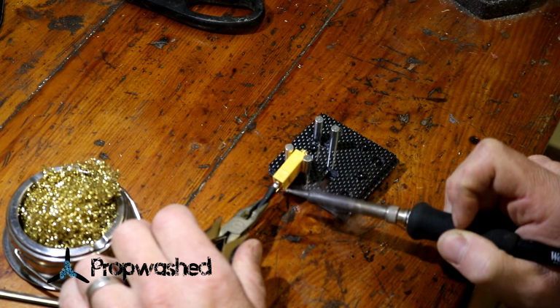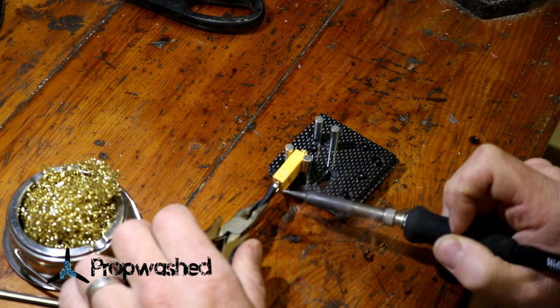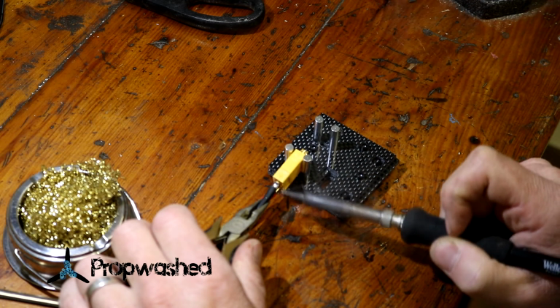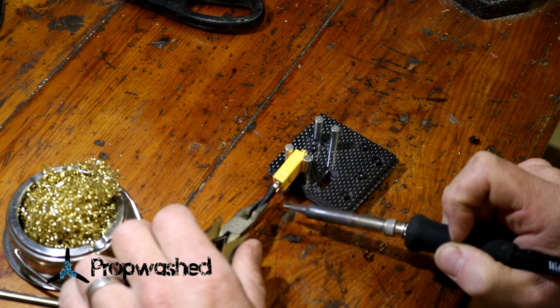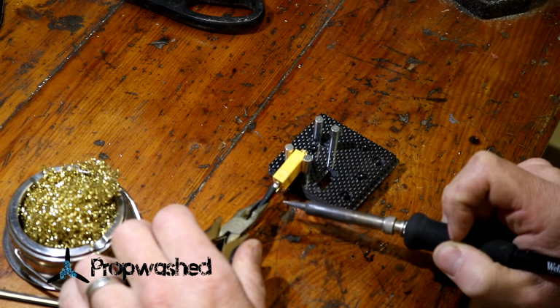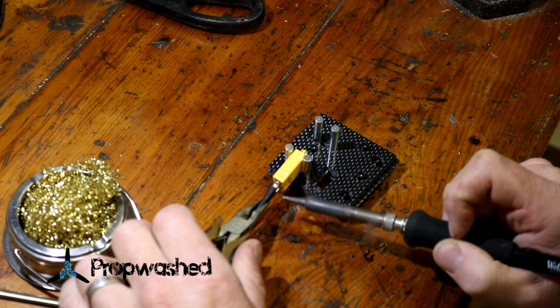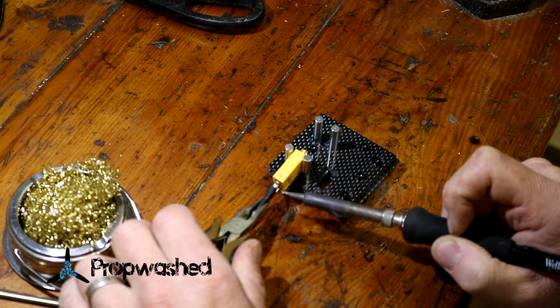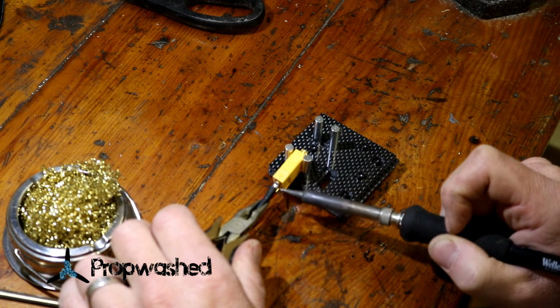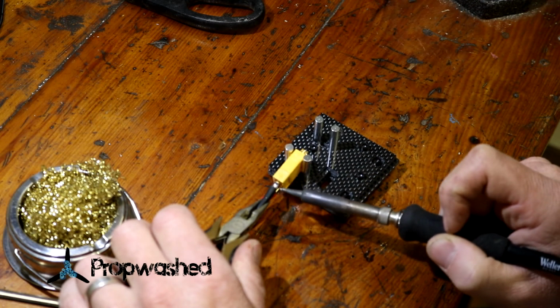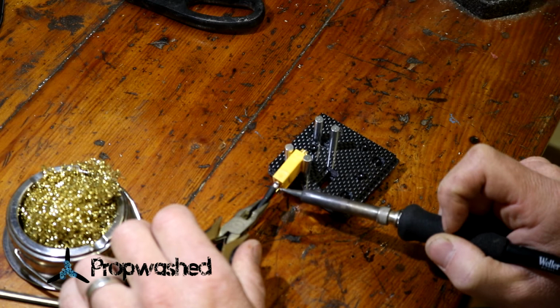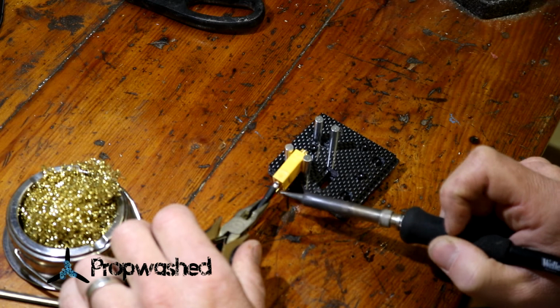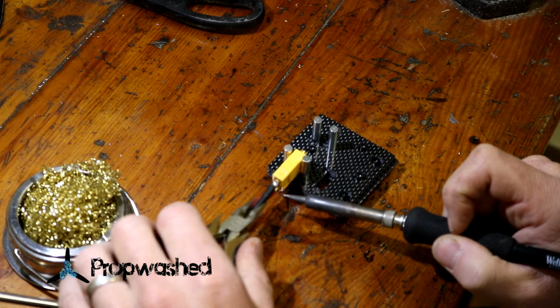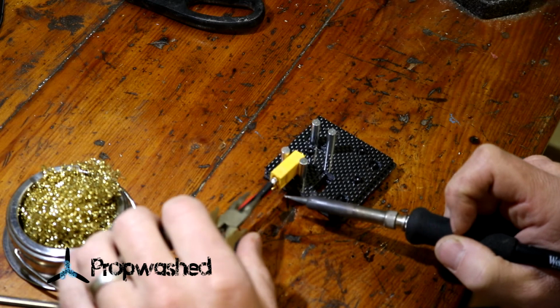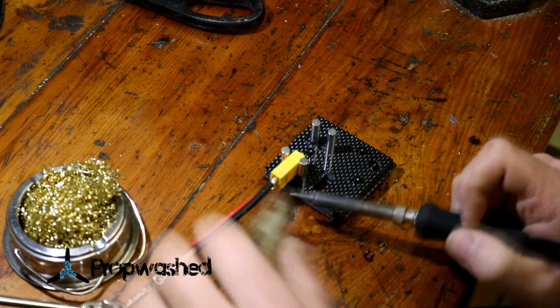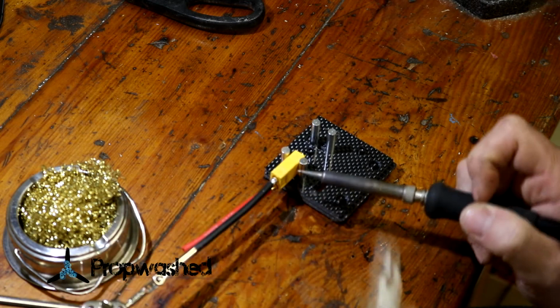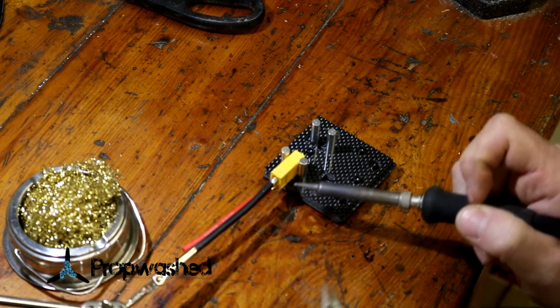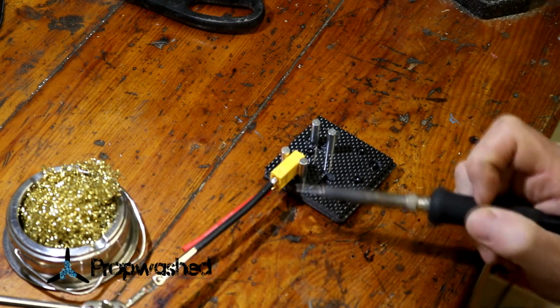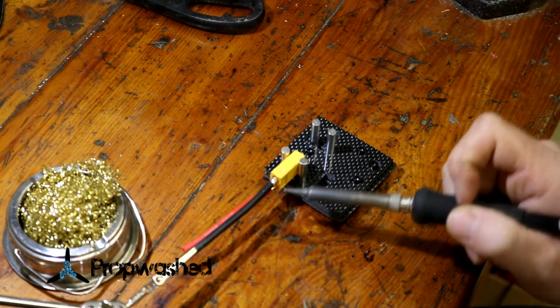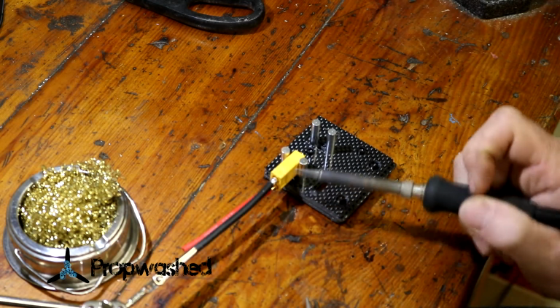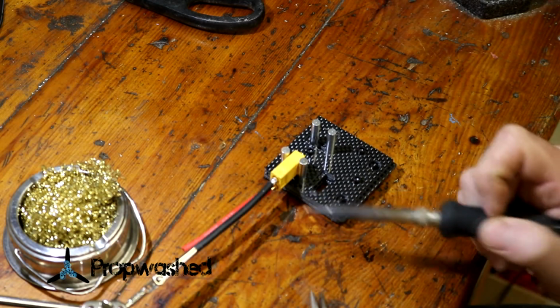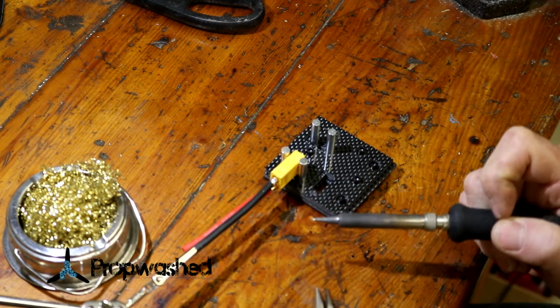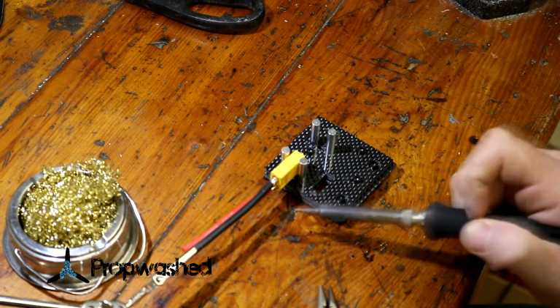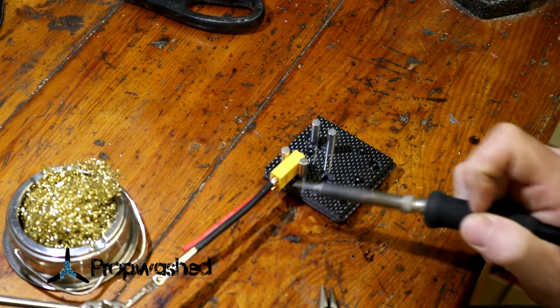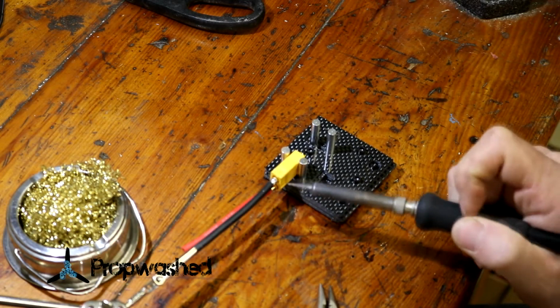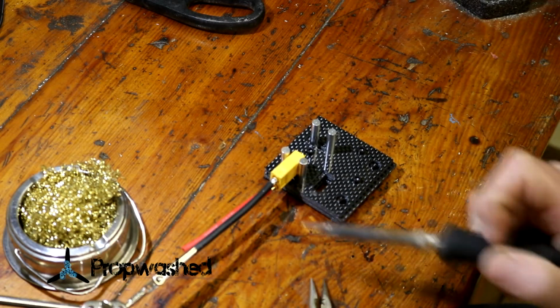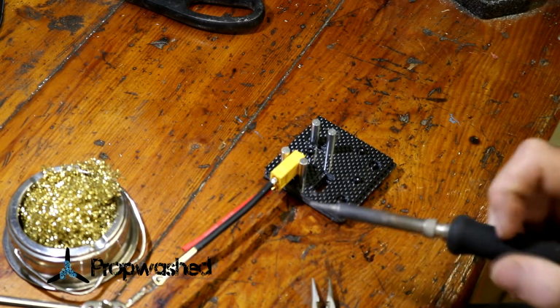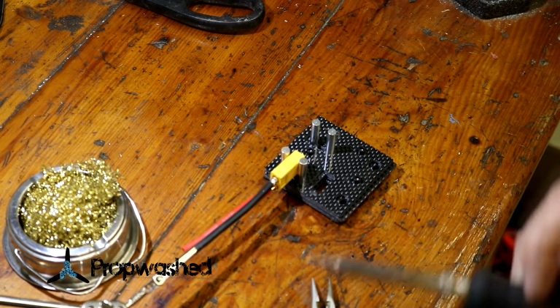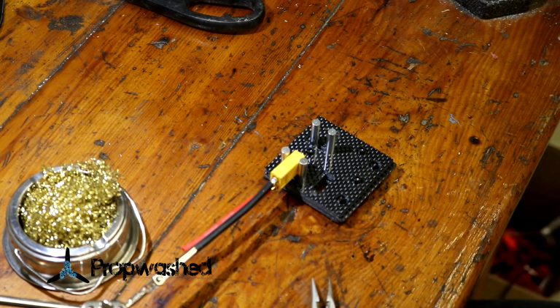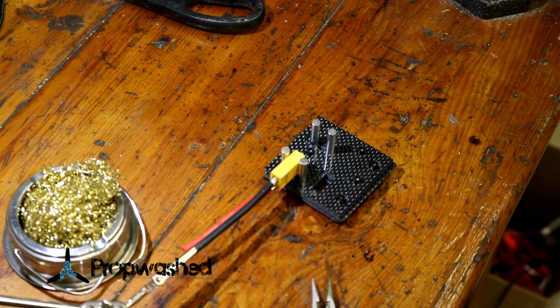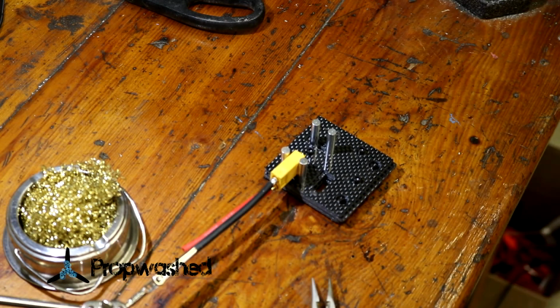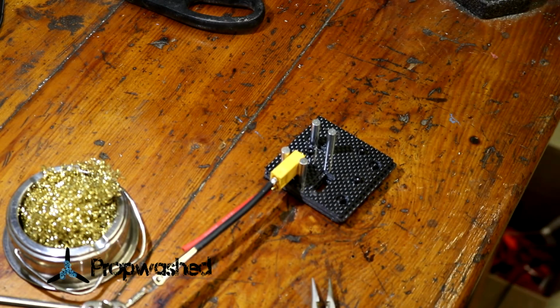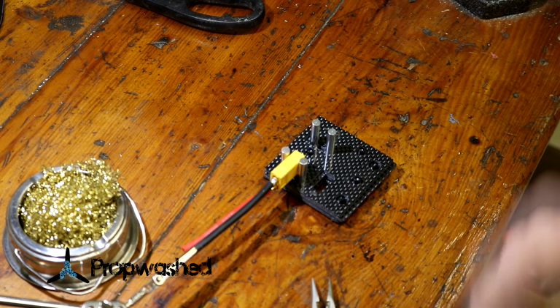You'll see it — it may even start to smoke a little bit as it sinks into the connector. There you go. It has a perfect joint. That is exactly what you're looking for.